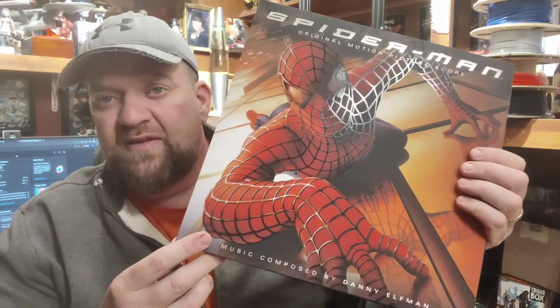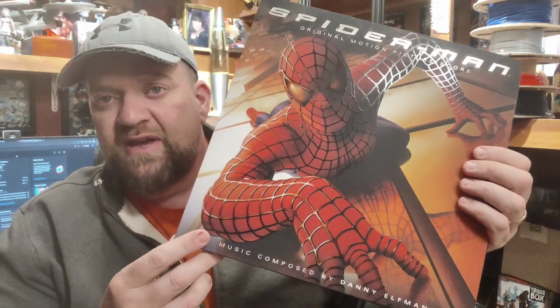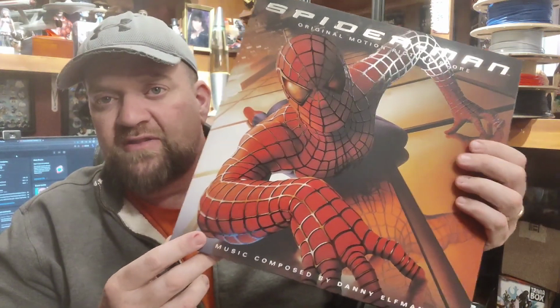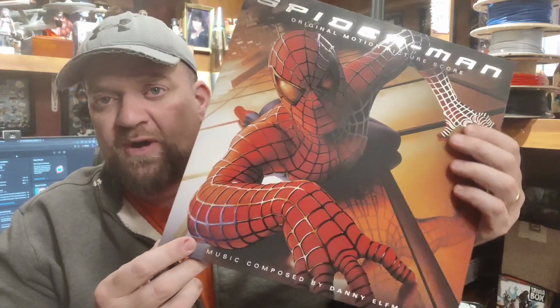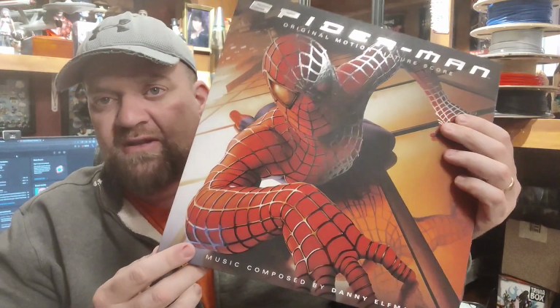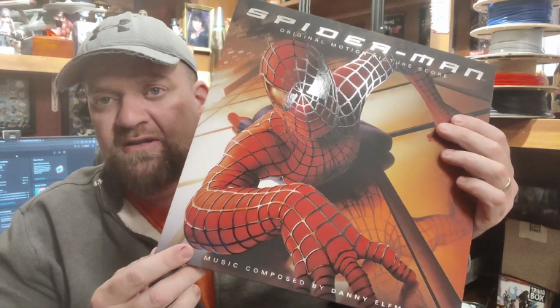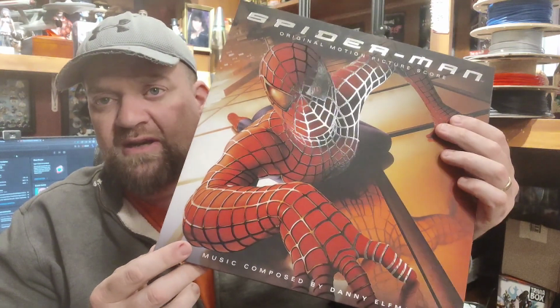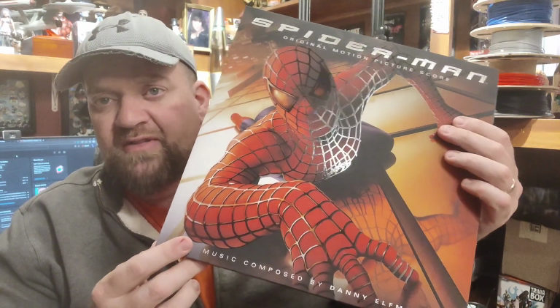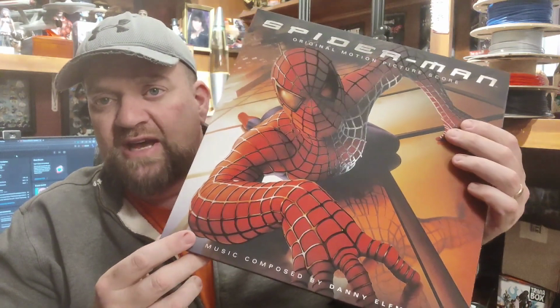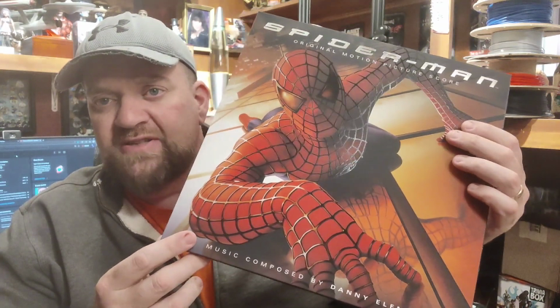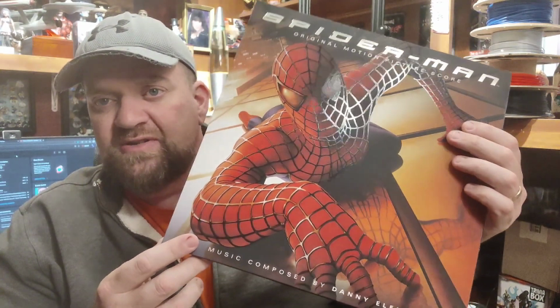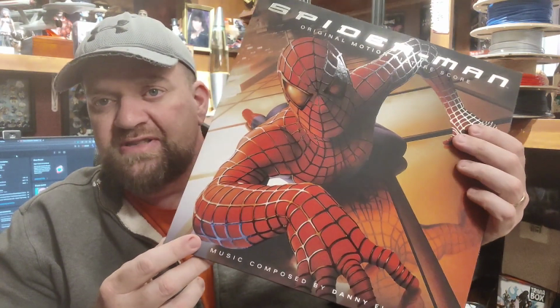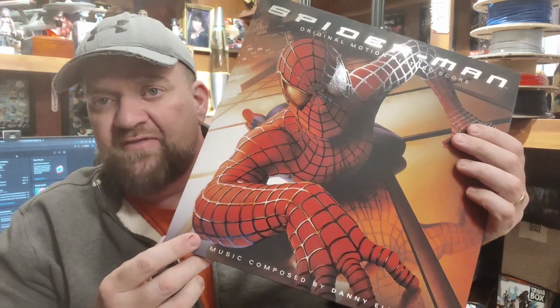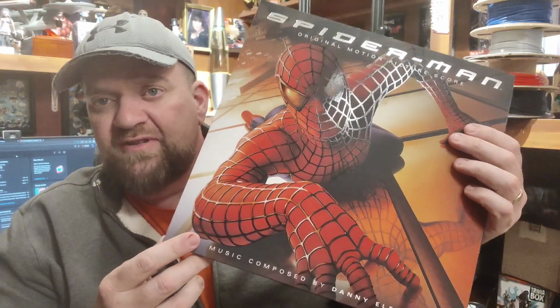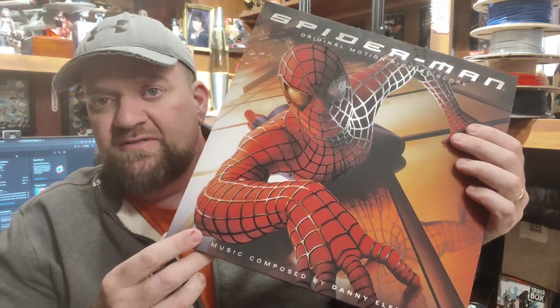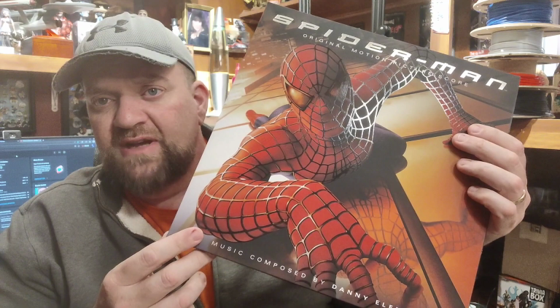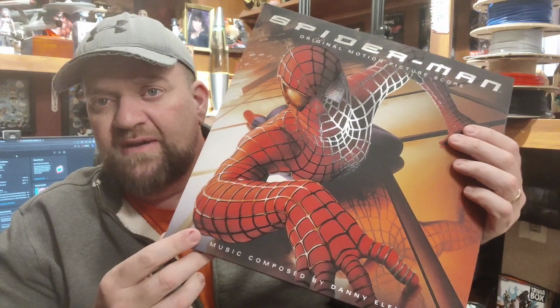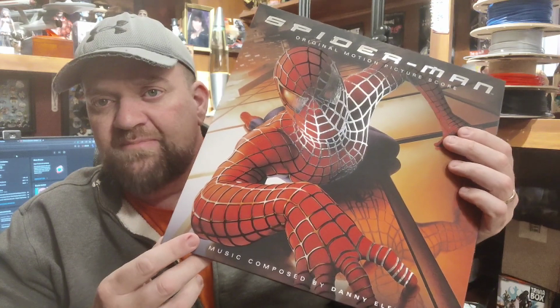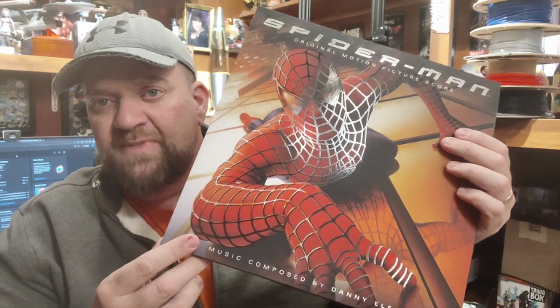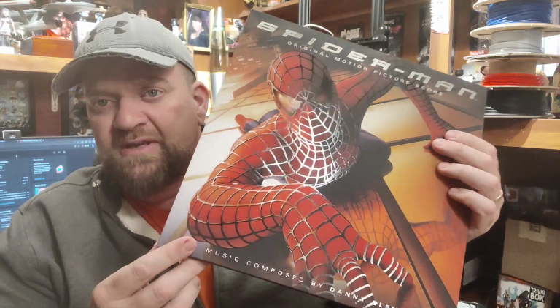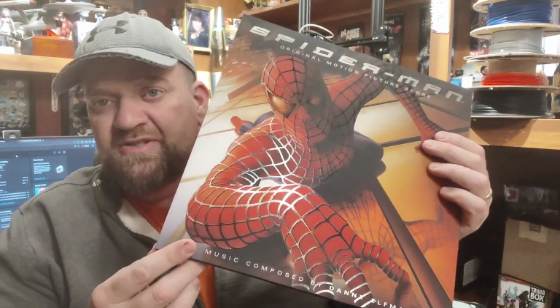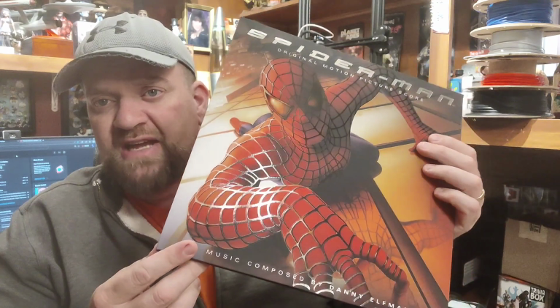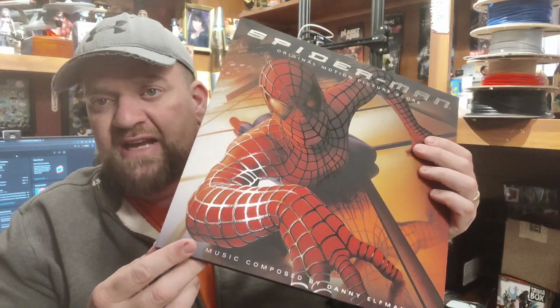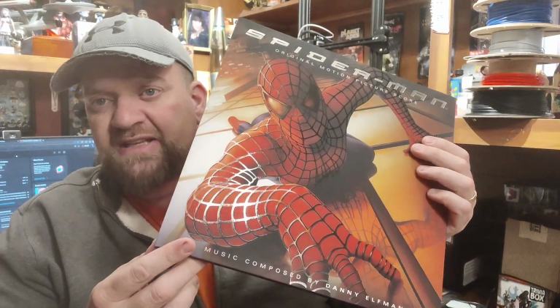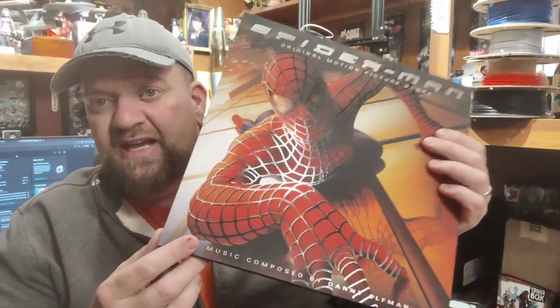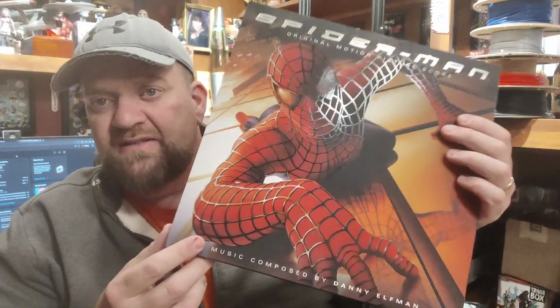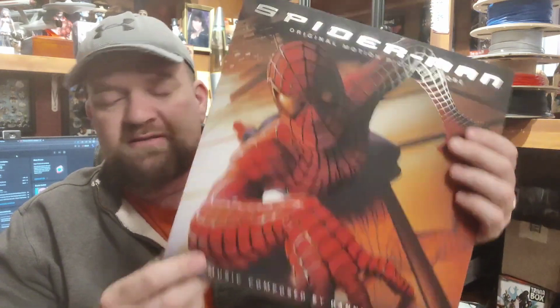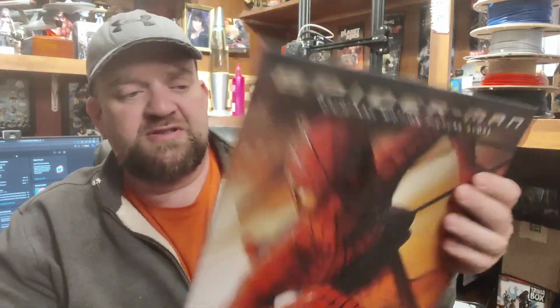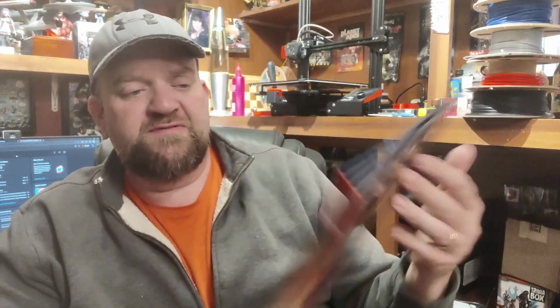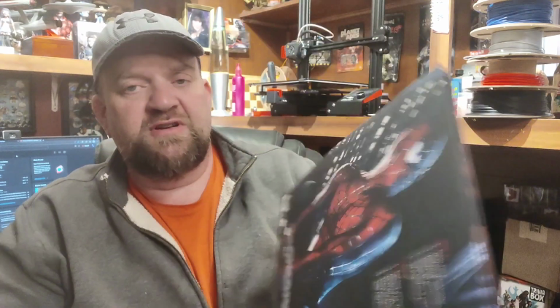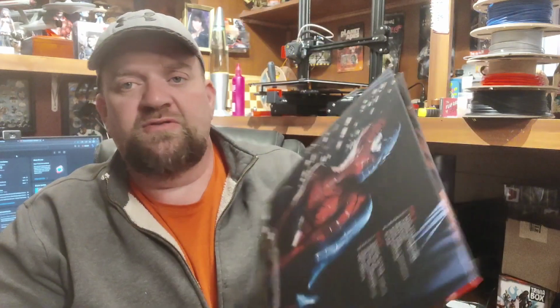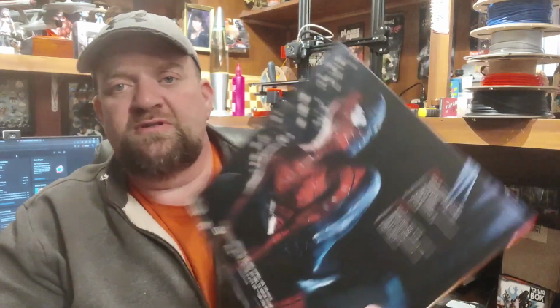I'll be showing you the silver here in a second. But just the cover — I love the way the lines on his outfit stand out in the light. That's just very cool.